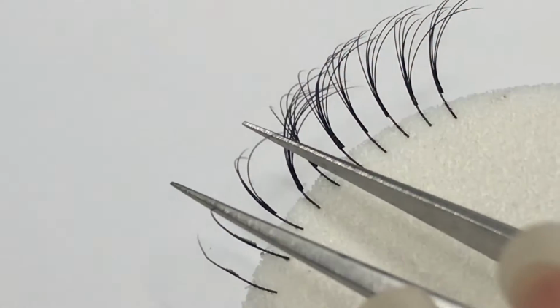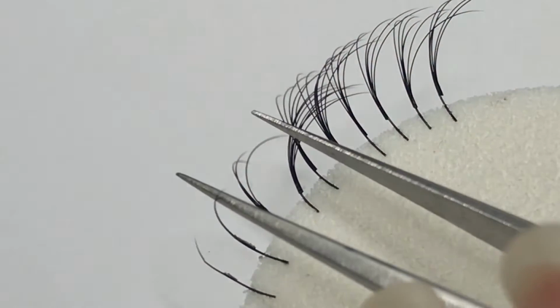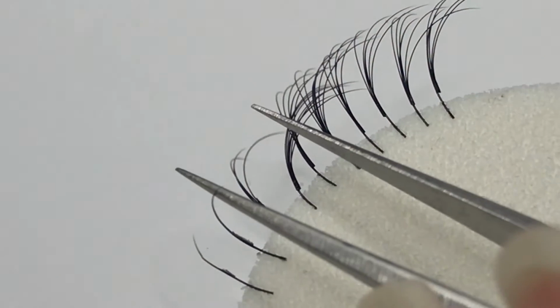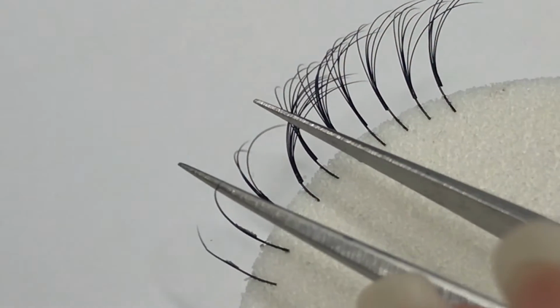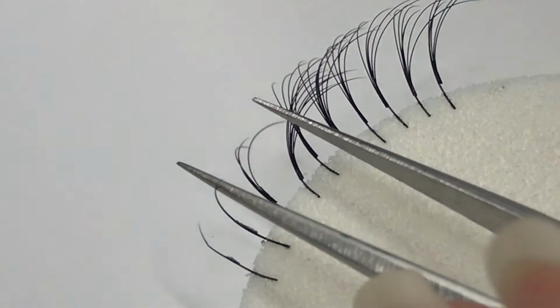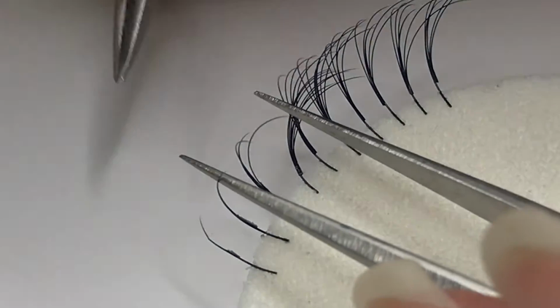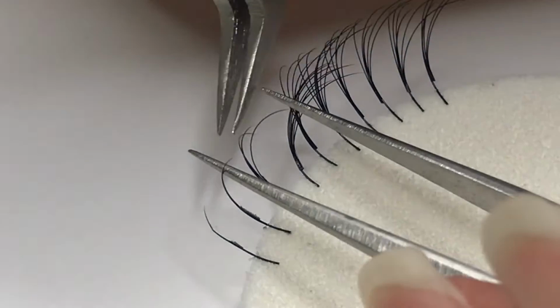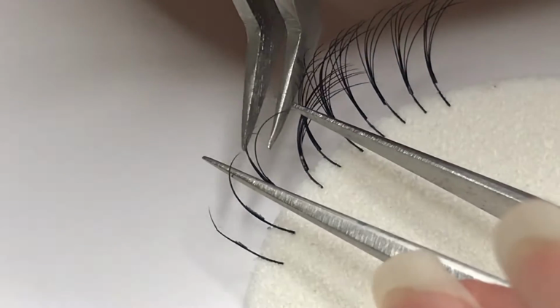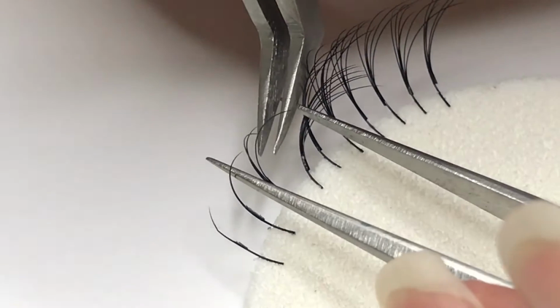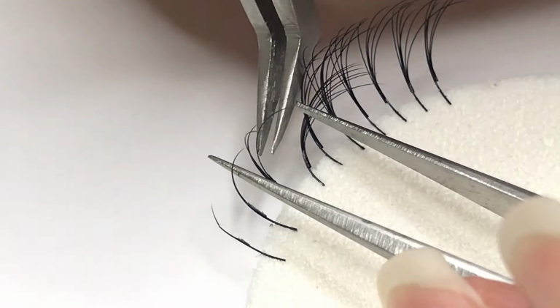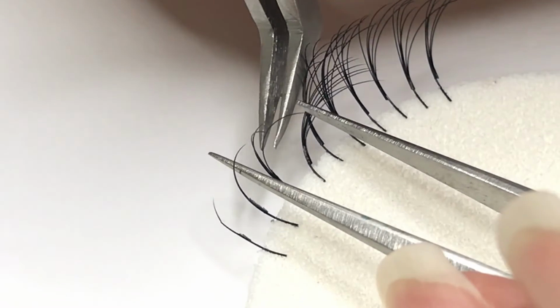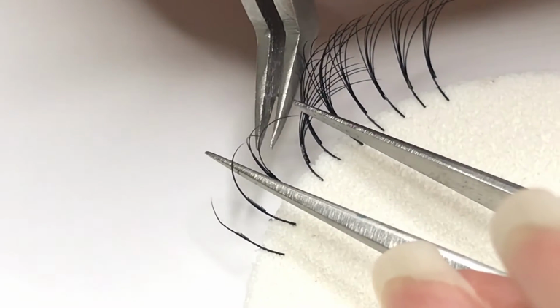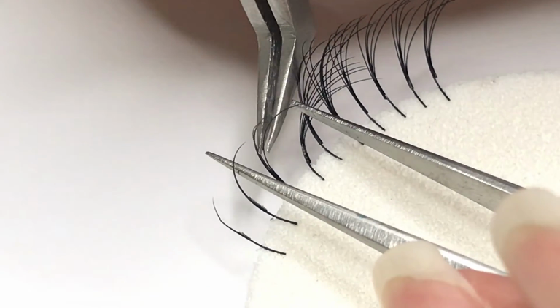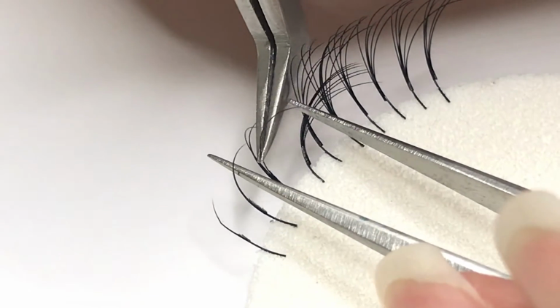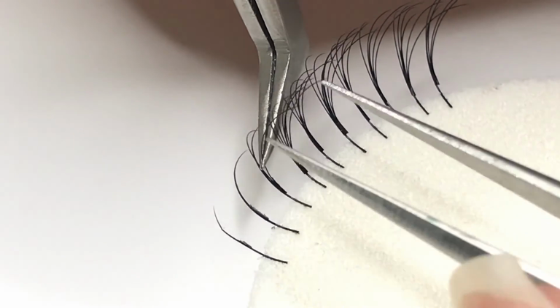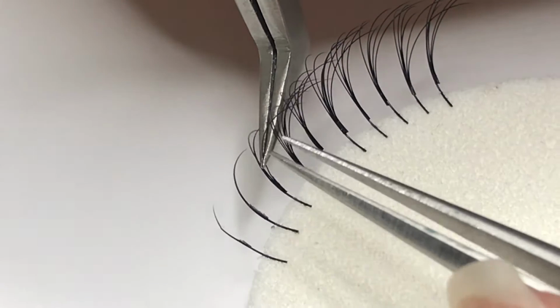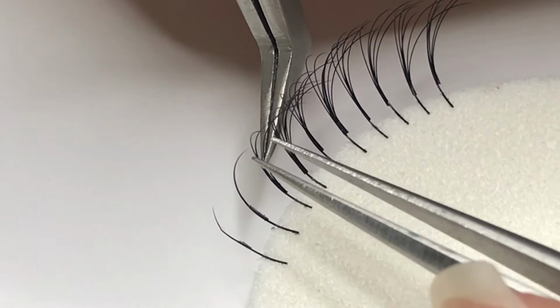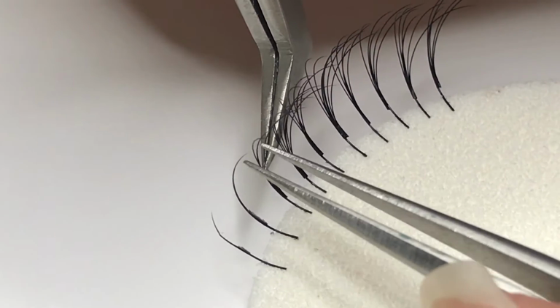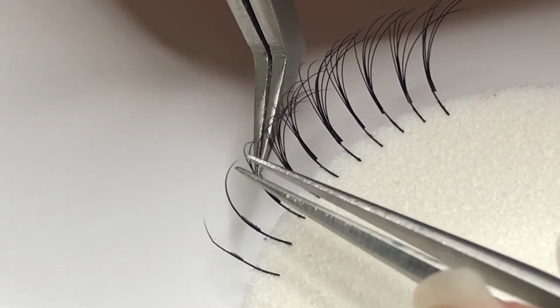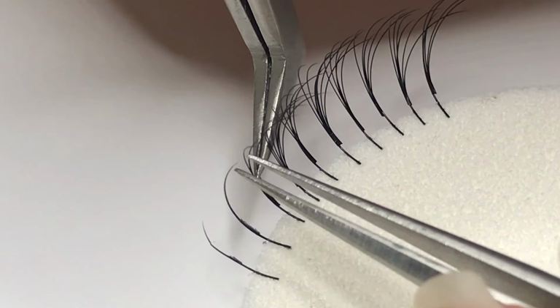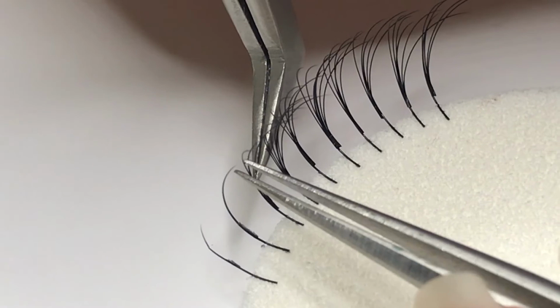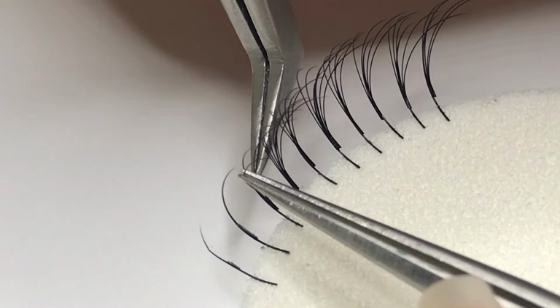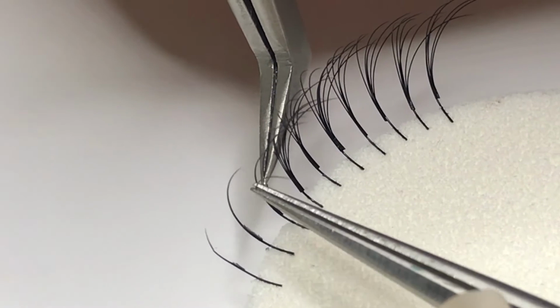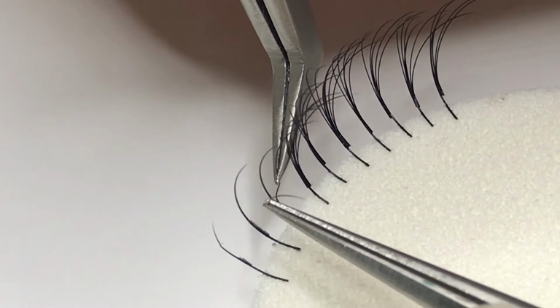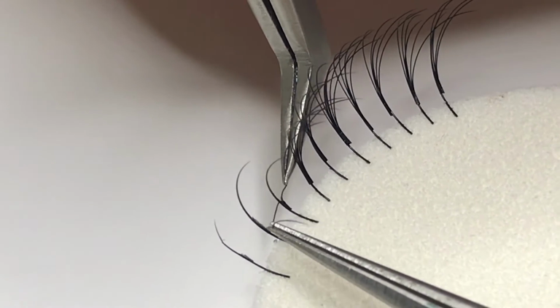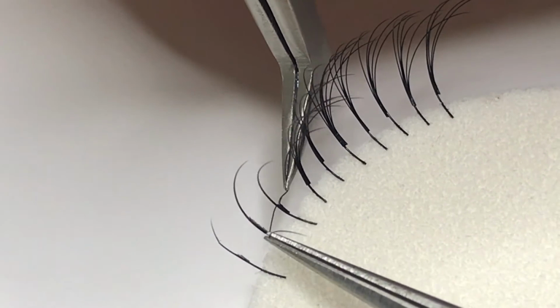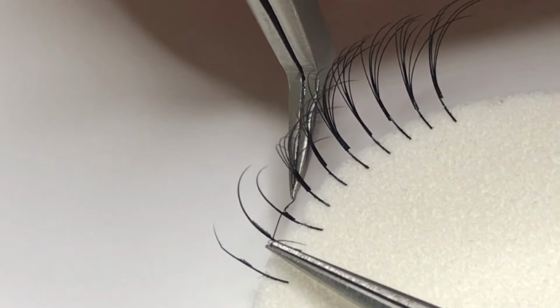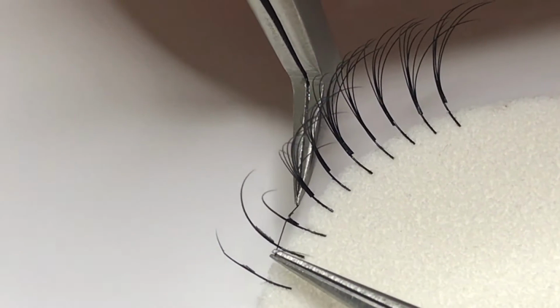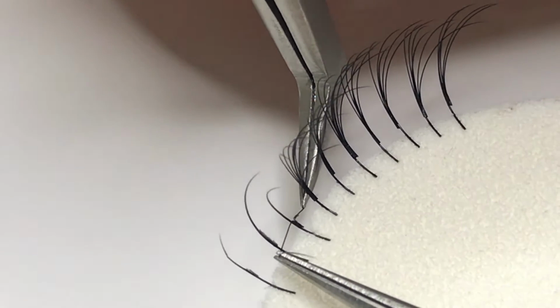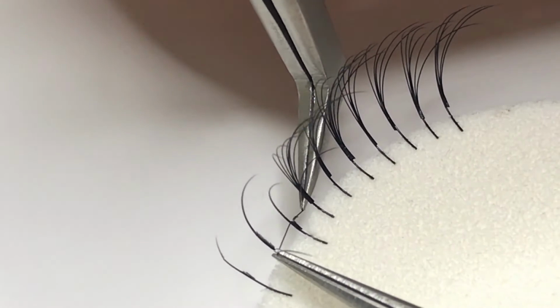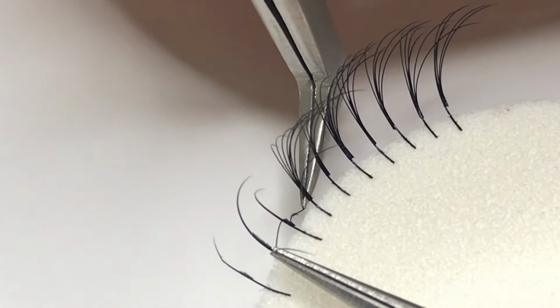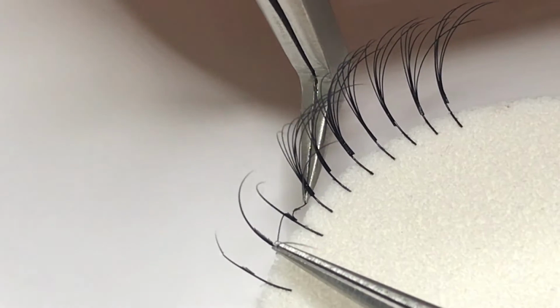The less resistance there is, you can peel off more at once, and the more resistance there is, you can peel off less at once.